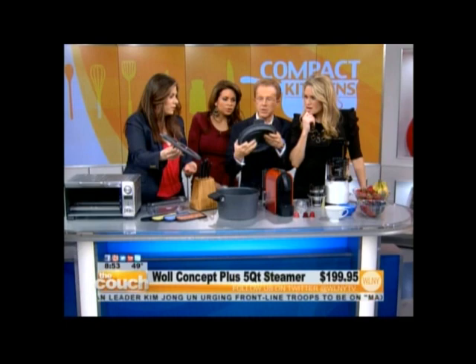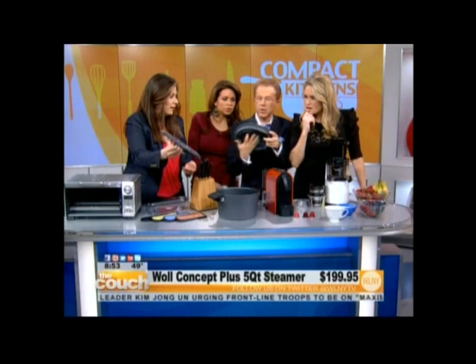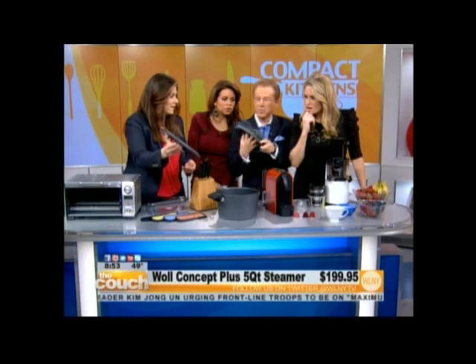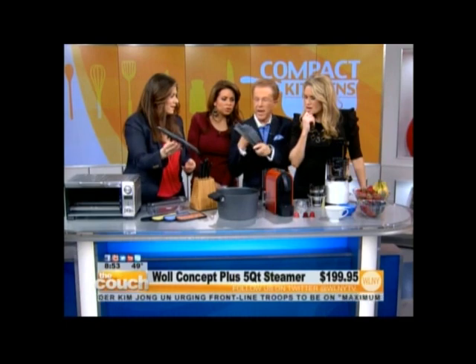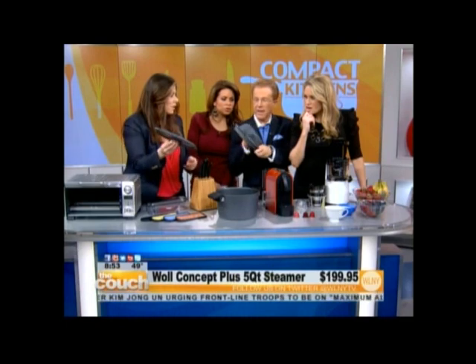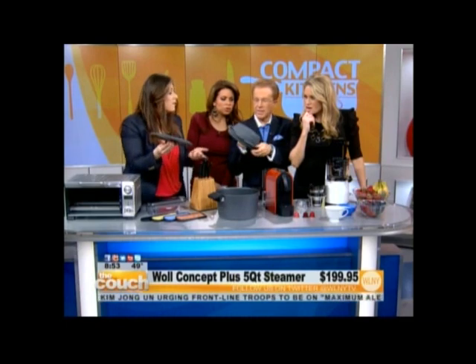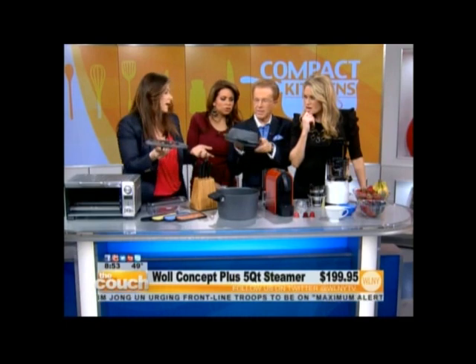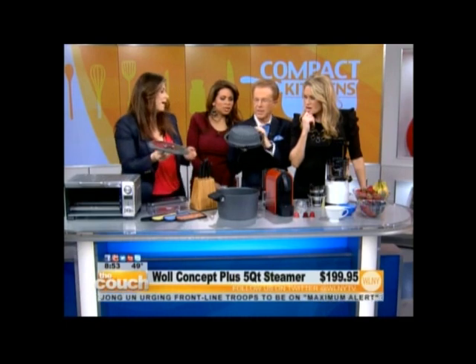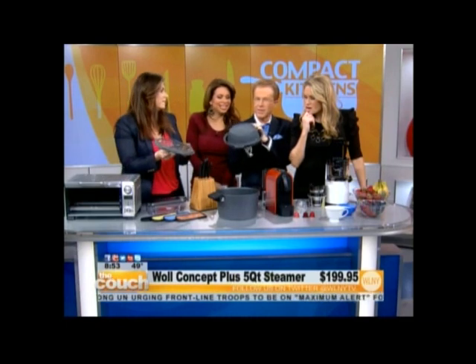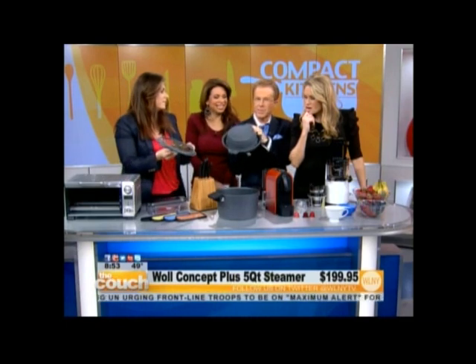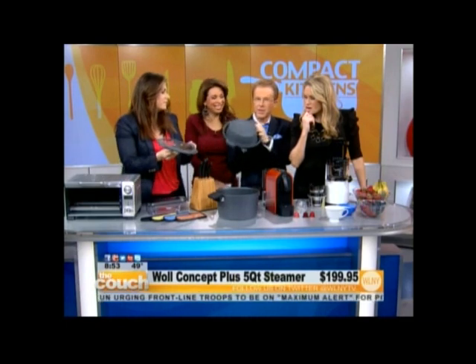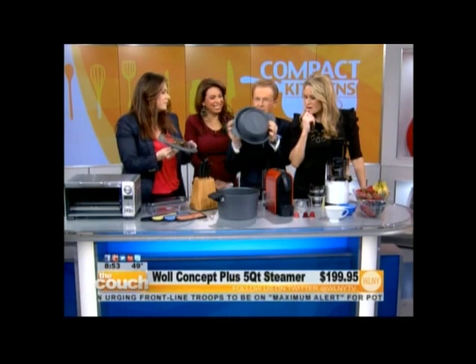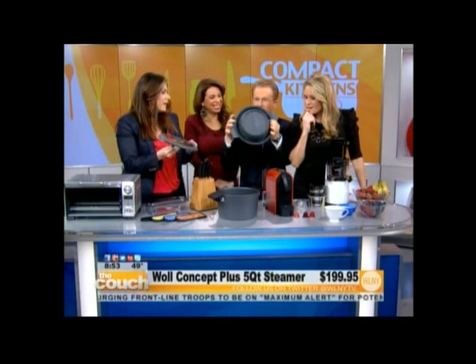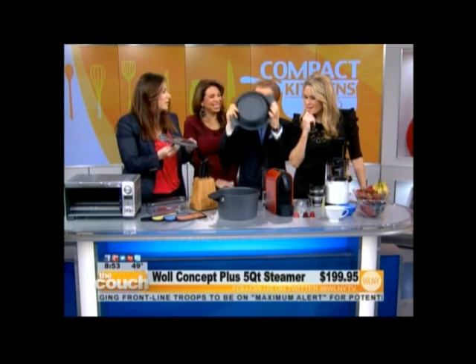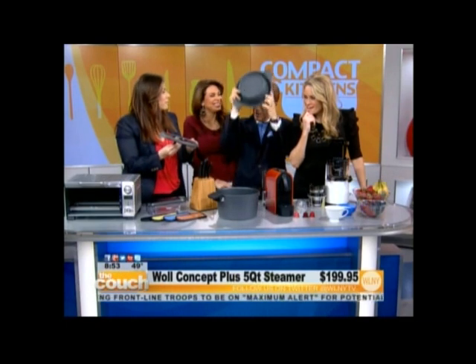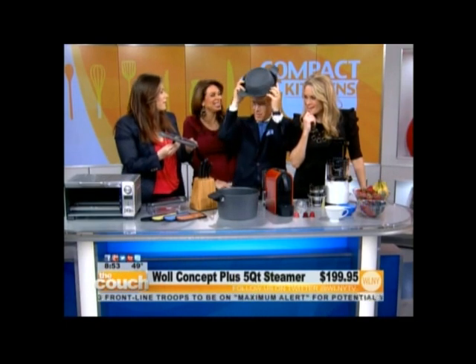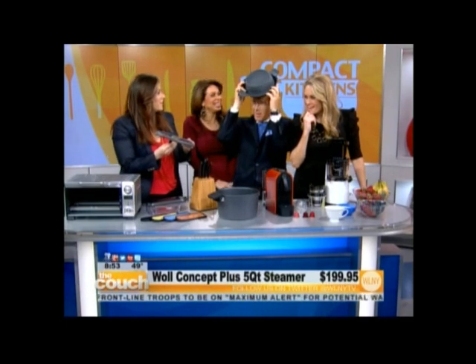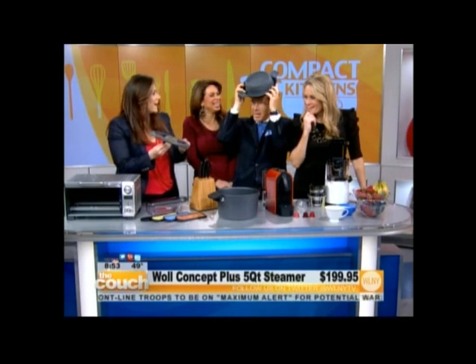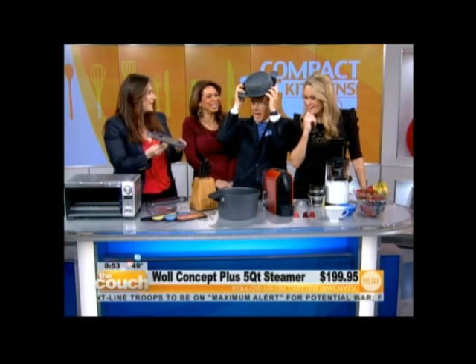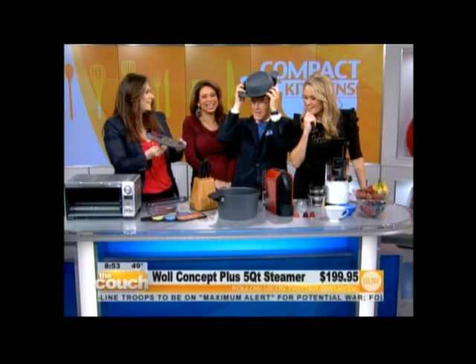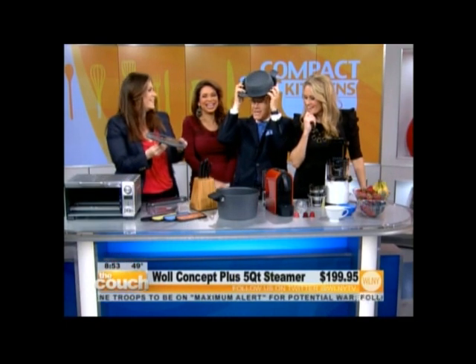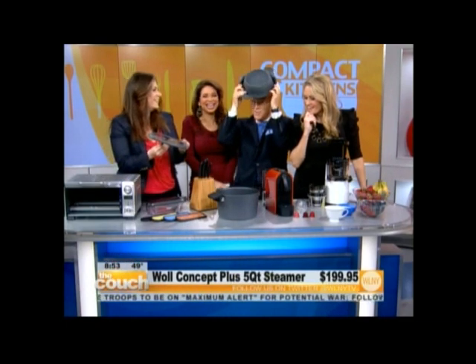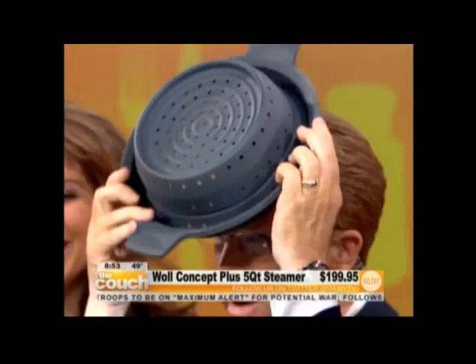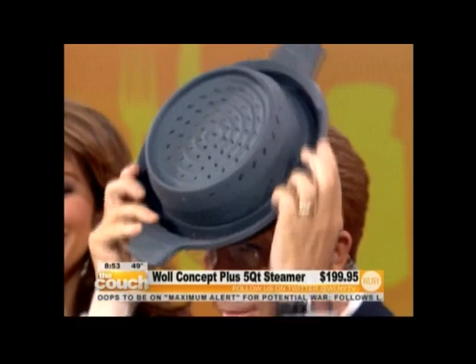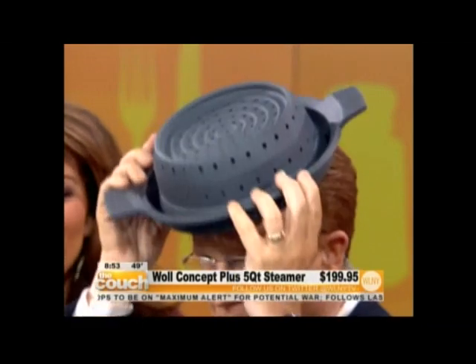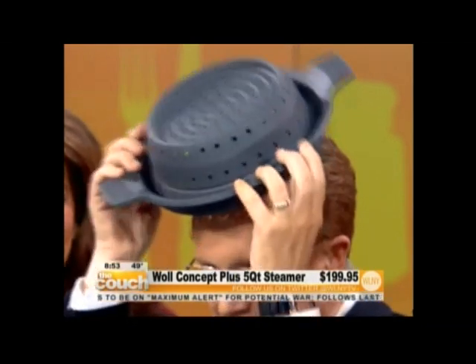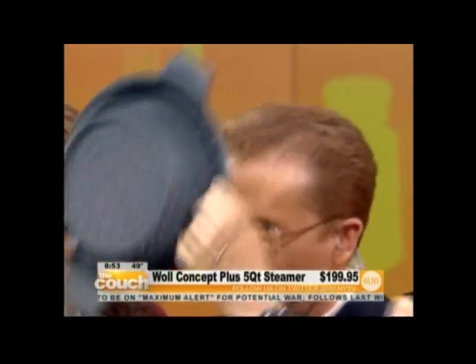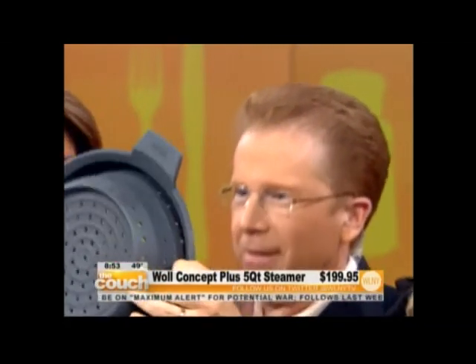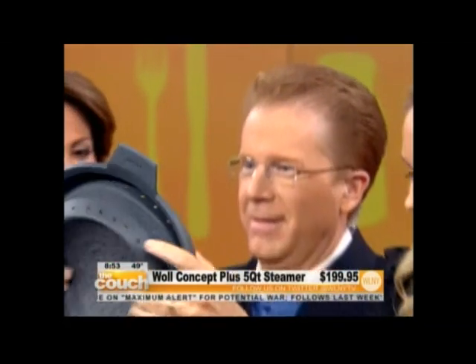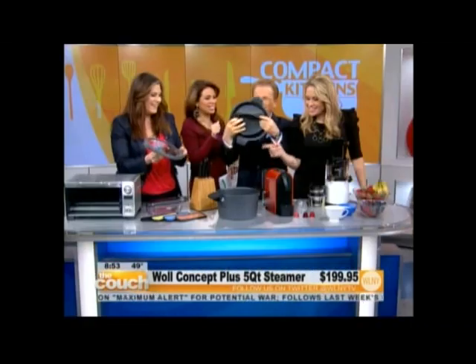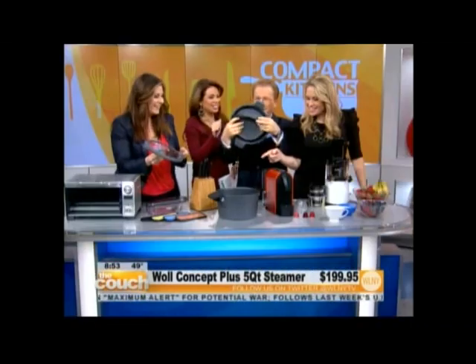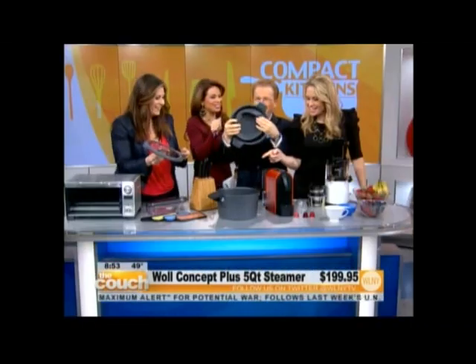This could also be a hat — also a cute little hat. And then you can write it off on your taxes. You can write it off!